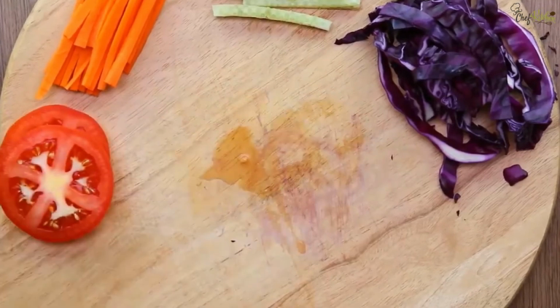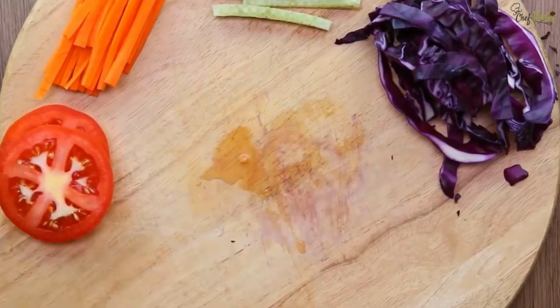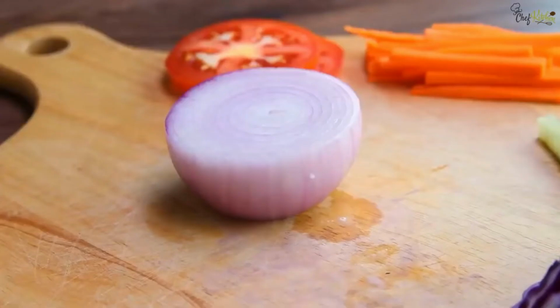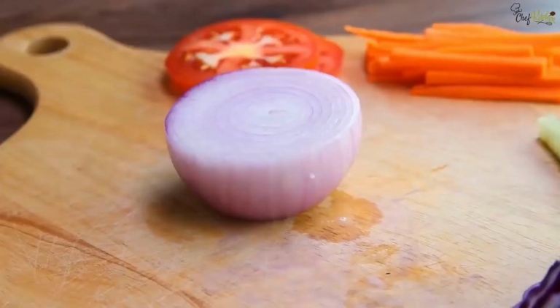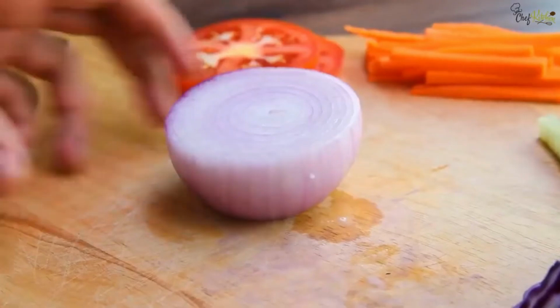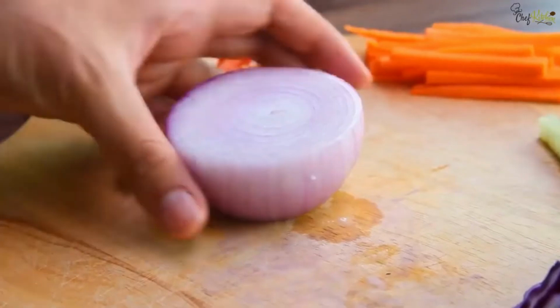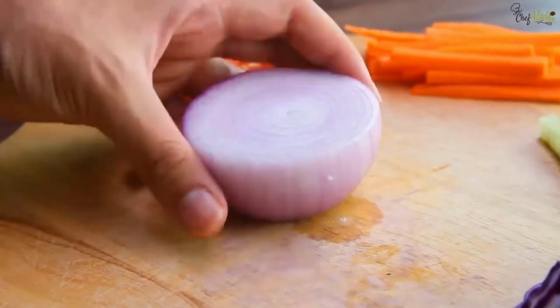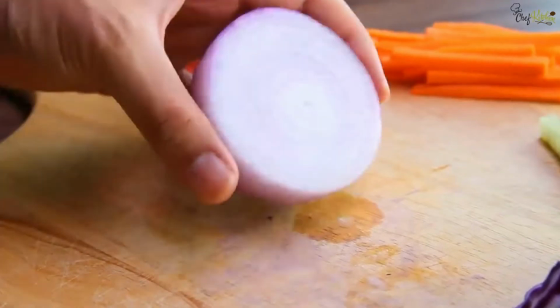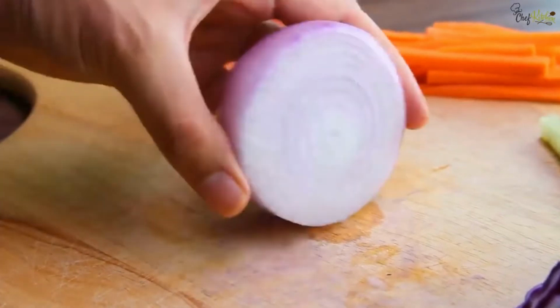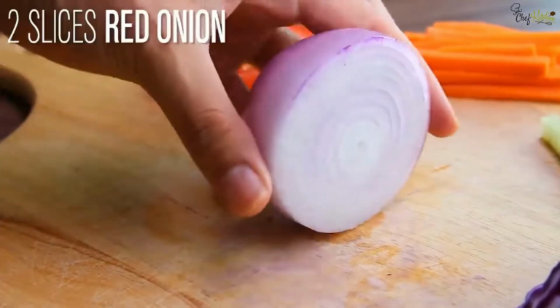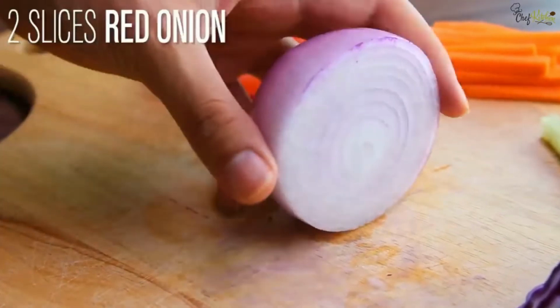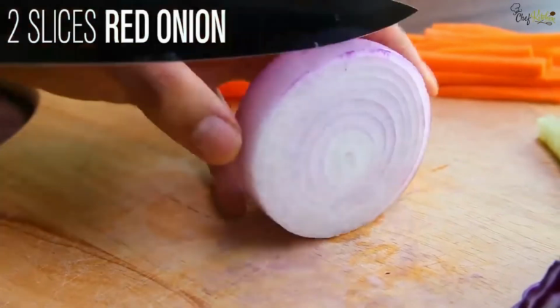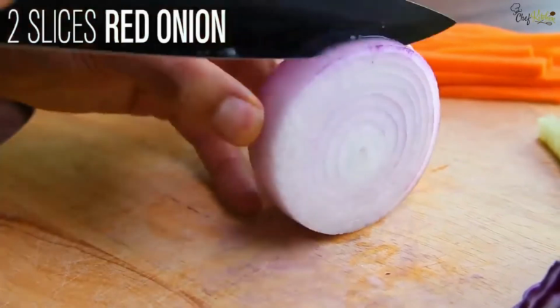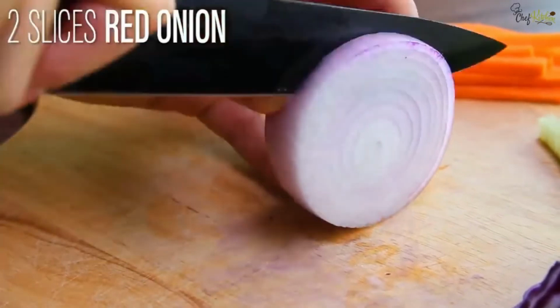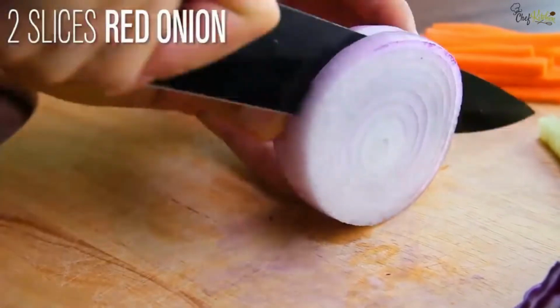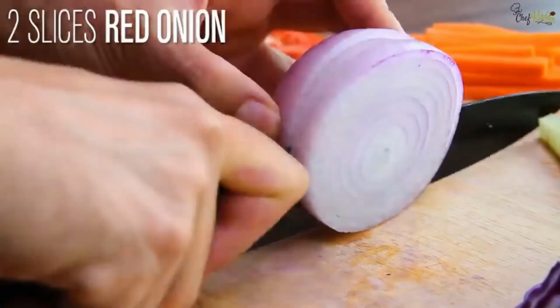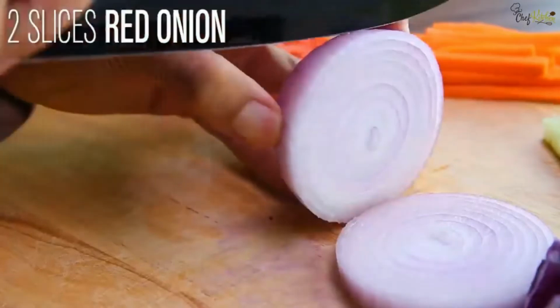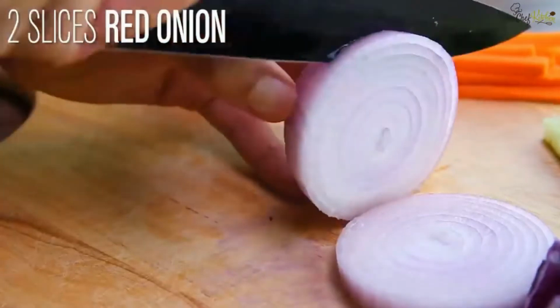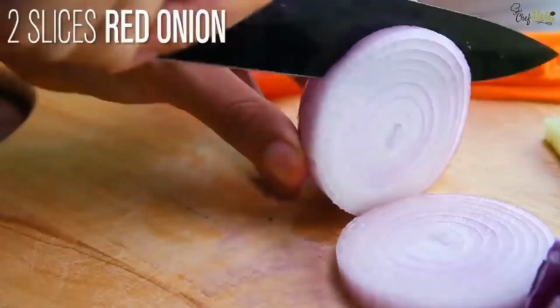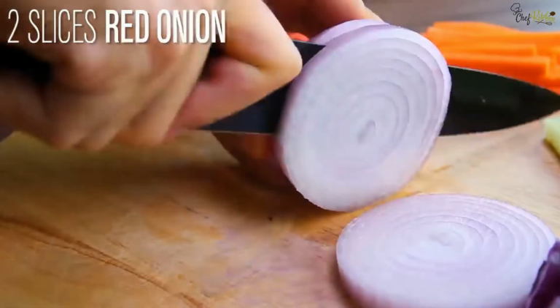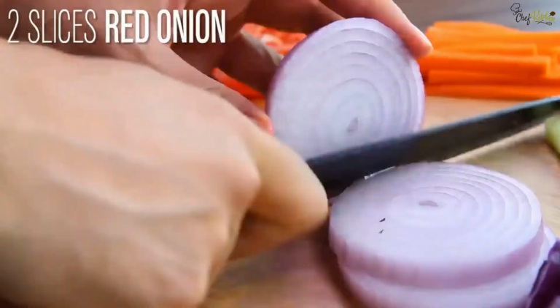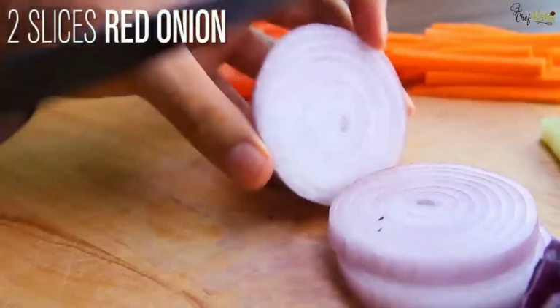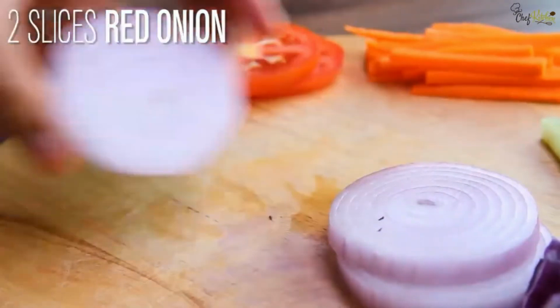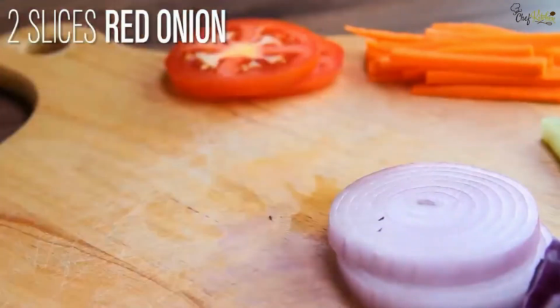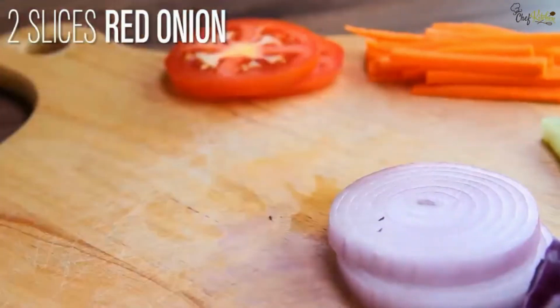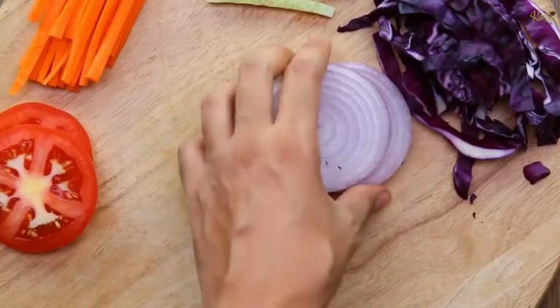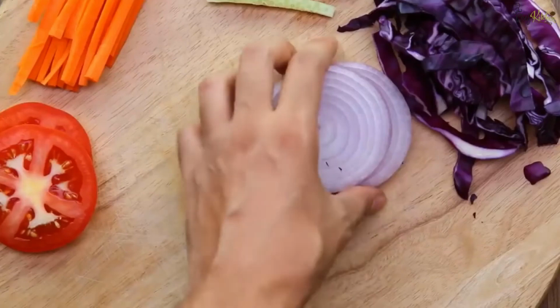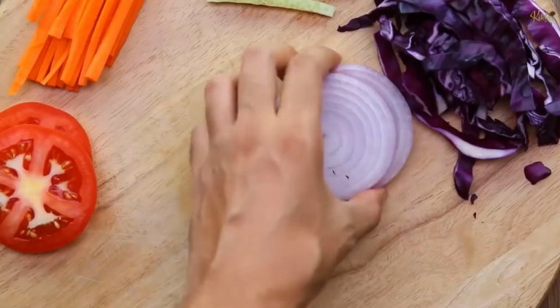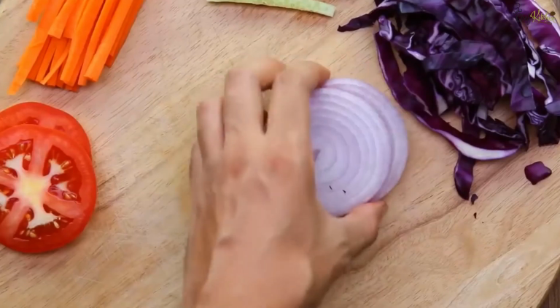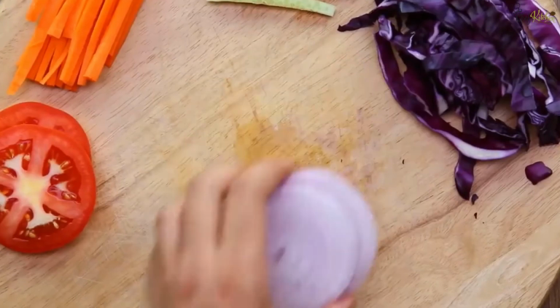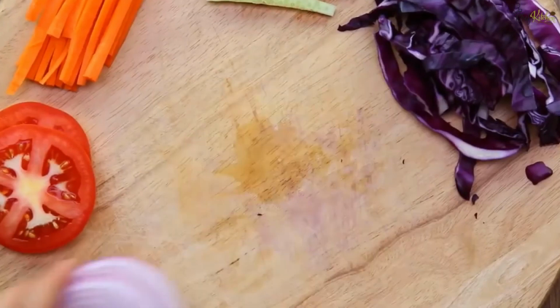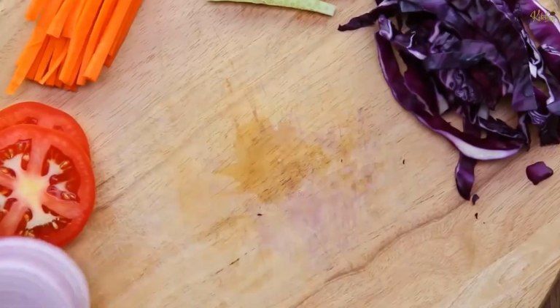Take one medium-size red onion, then remove the head part of it, and cut it into slices.